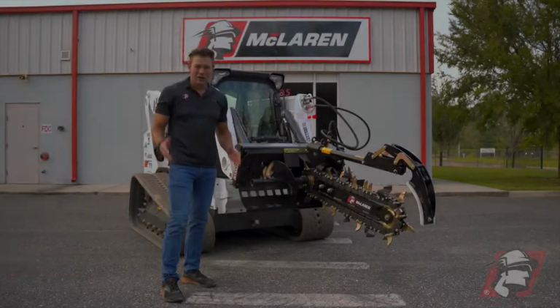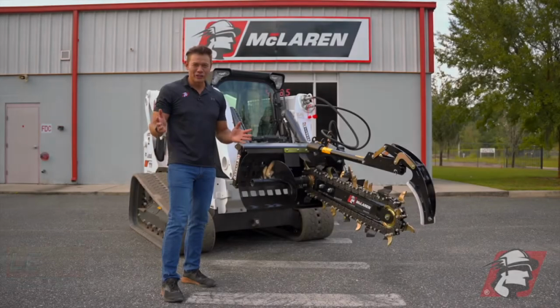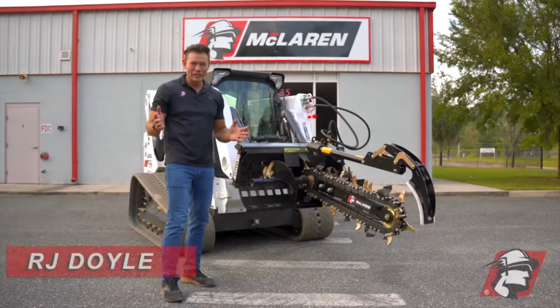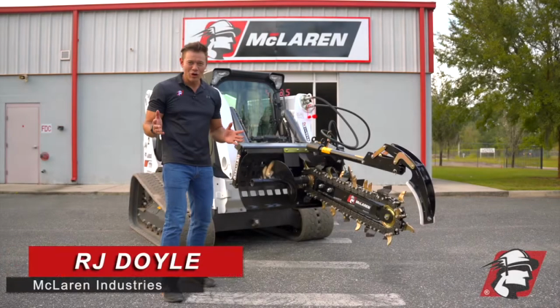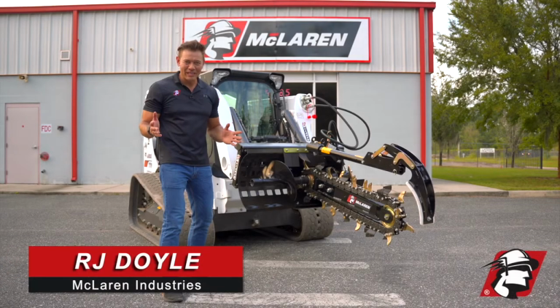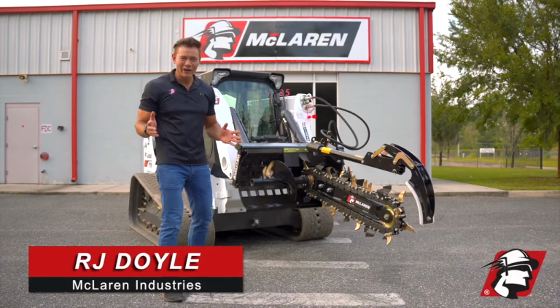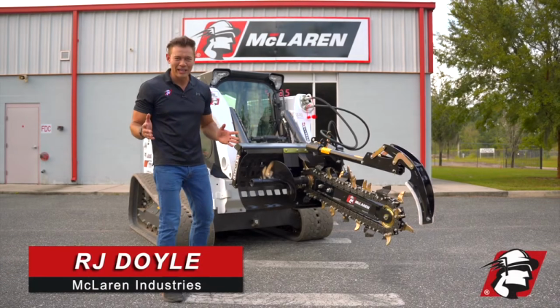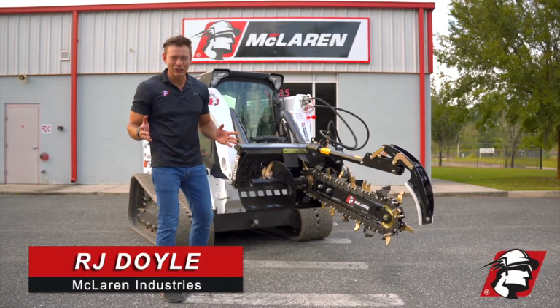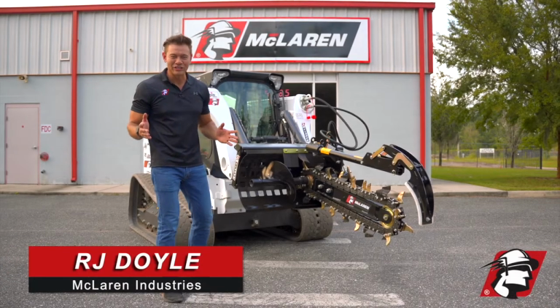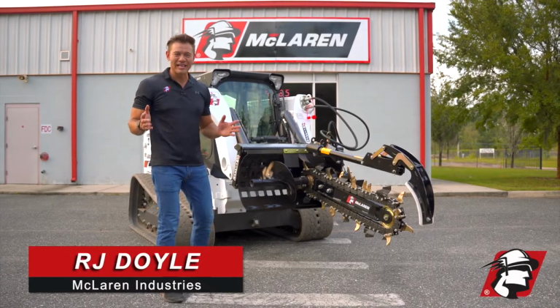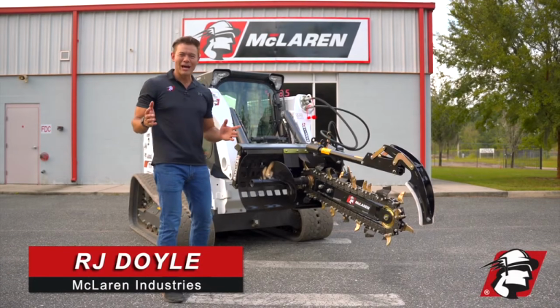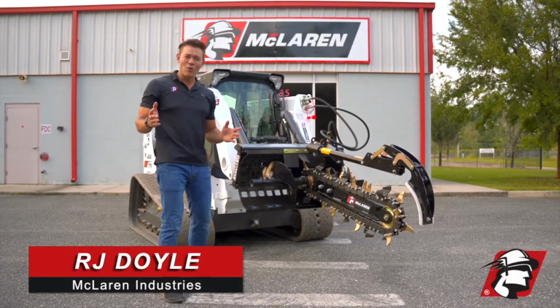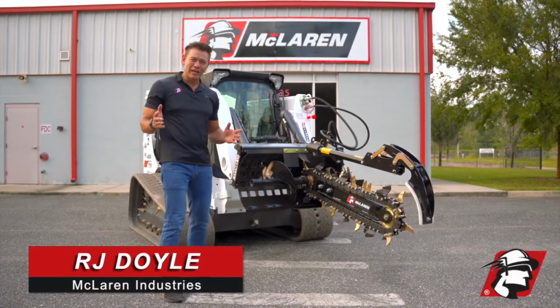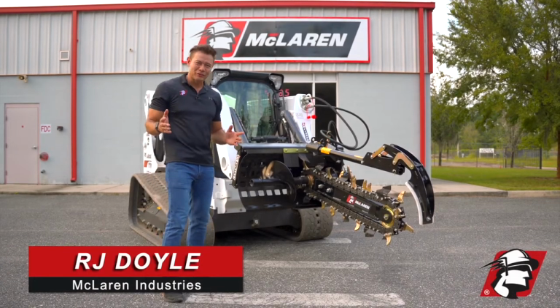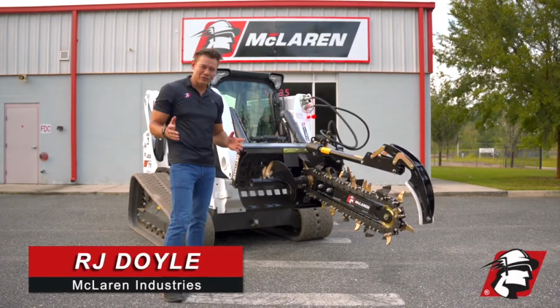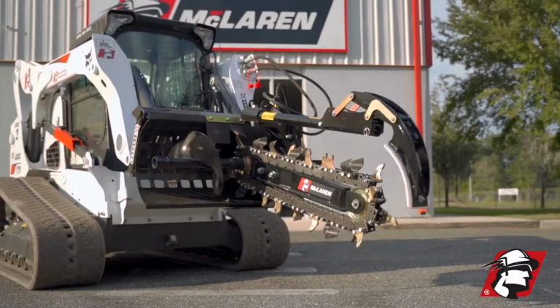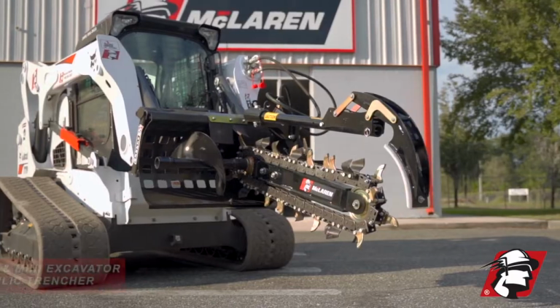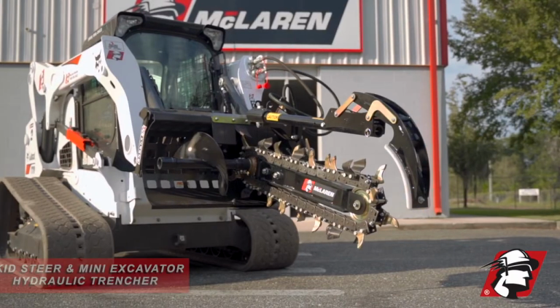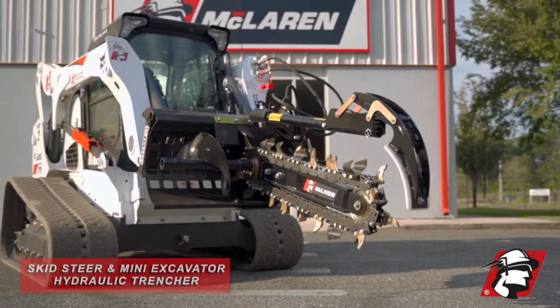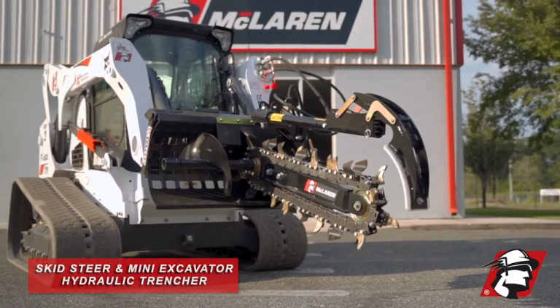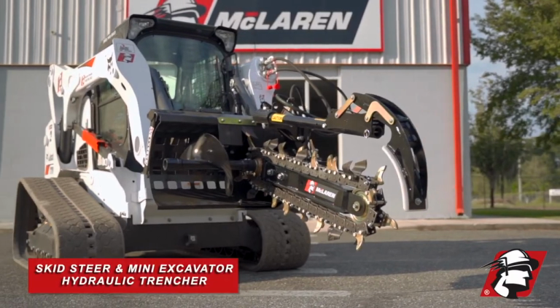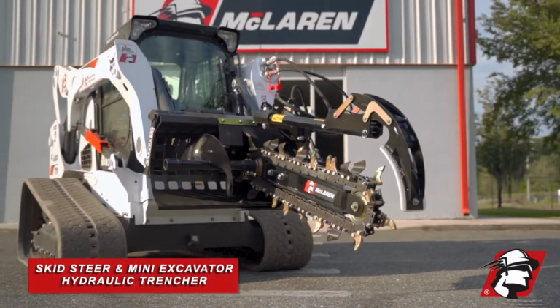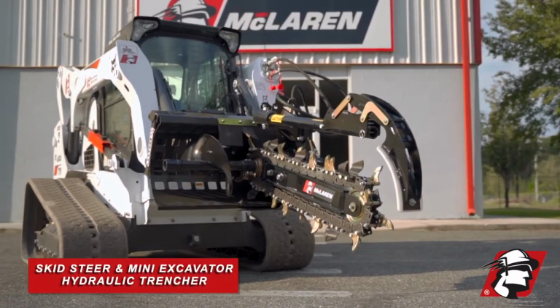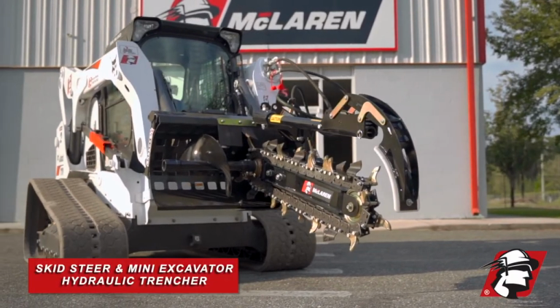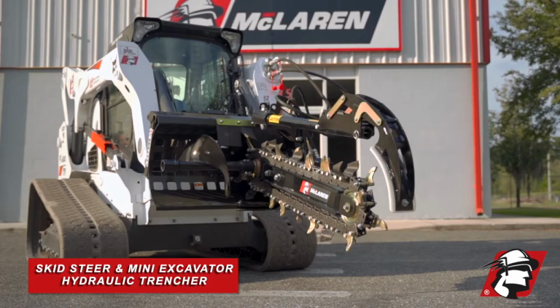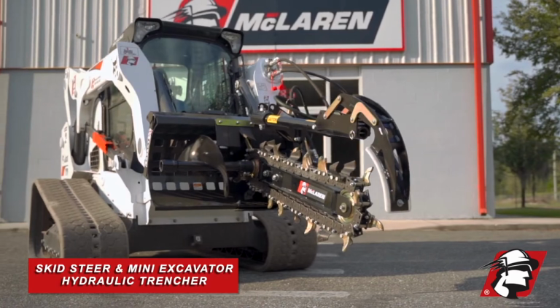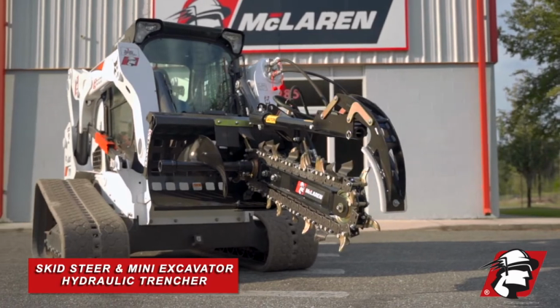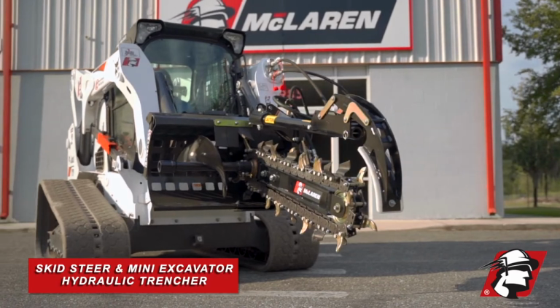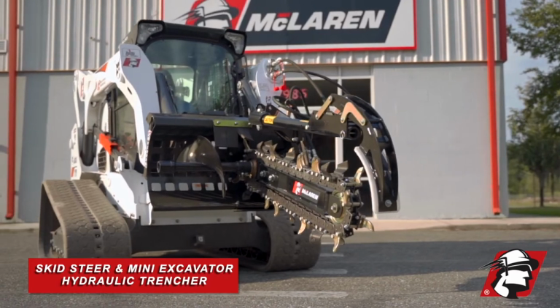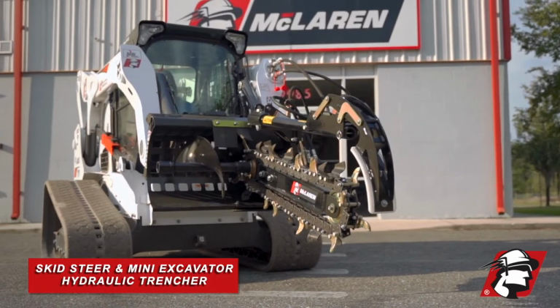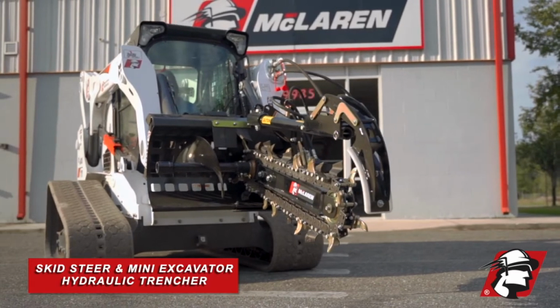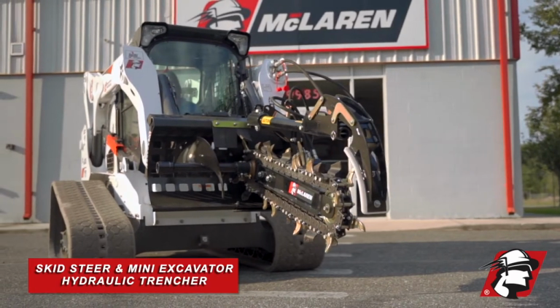RJ Doyle, McLaren Industries. Today I want to introduce McLaren's Skid Steer and Mini Excavator Hydraulic Trencher.